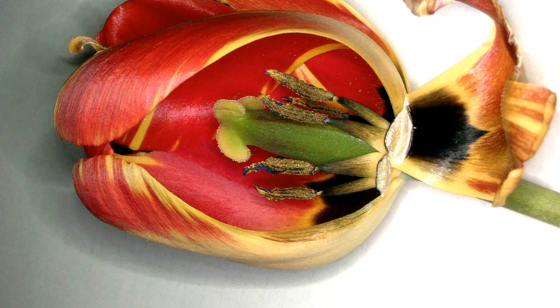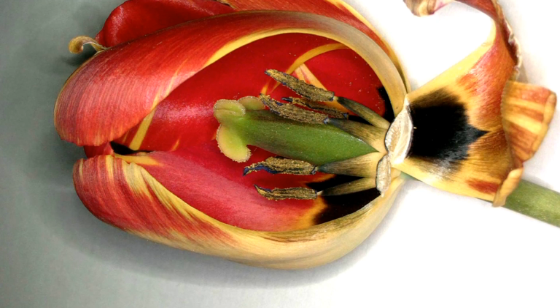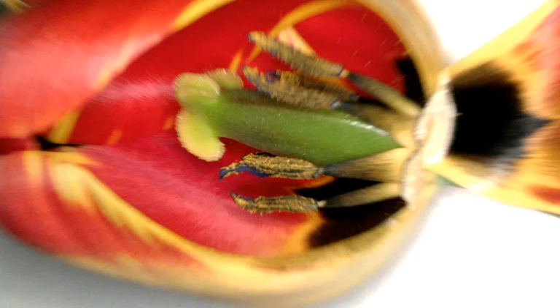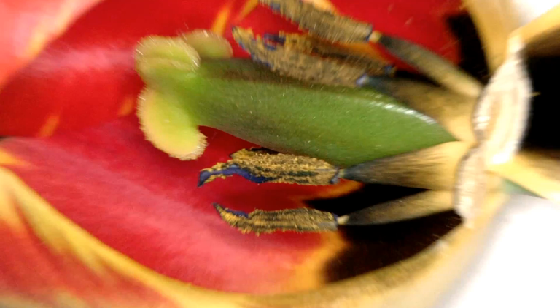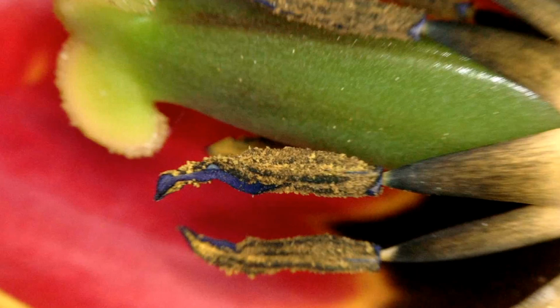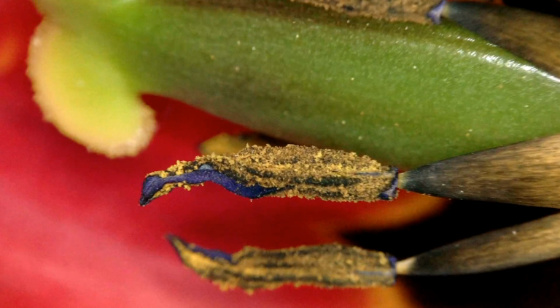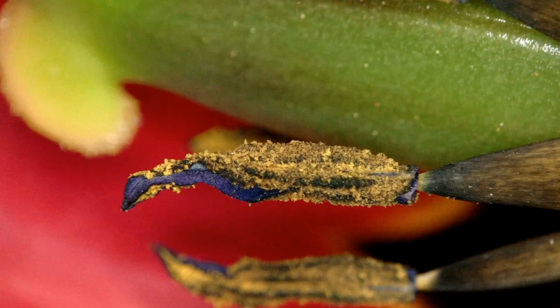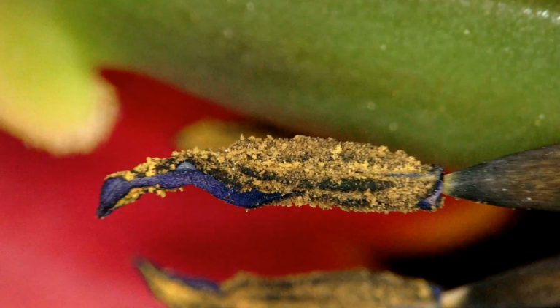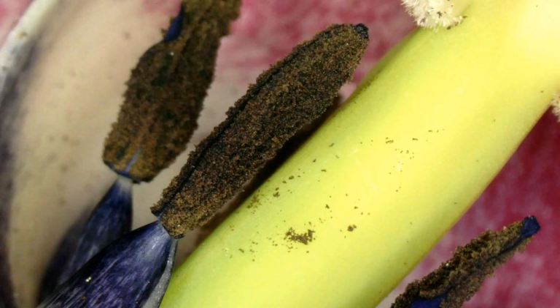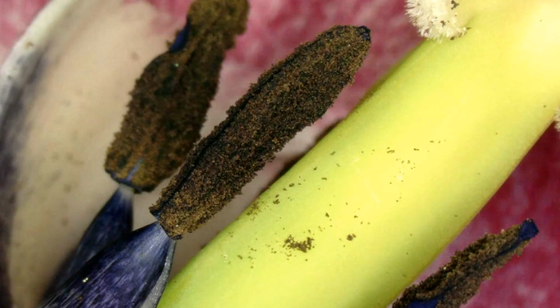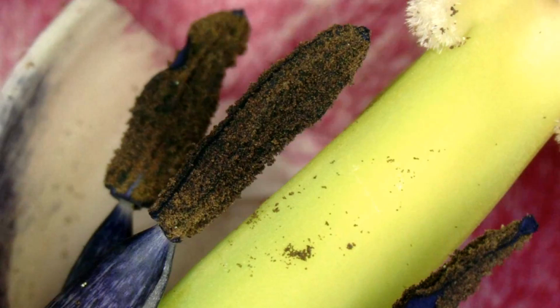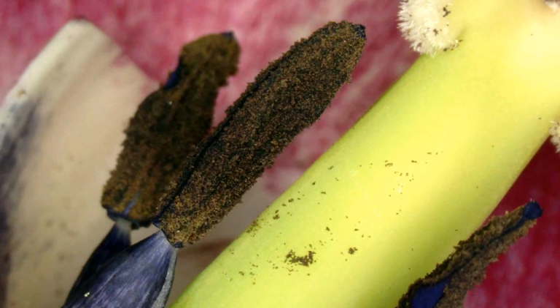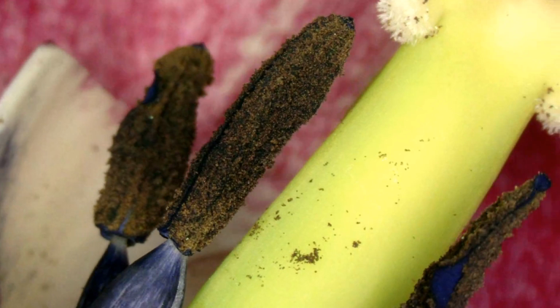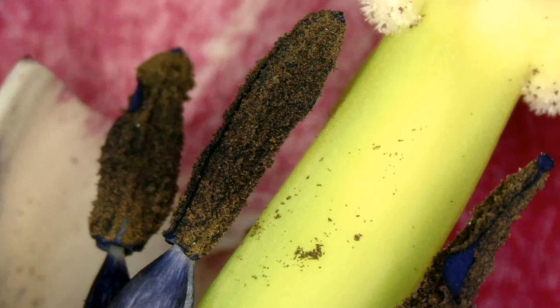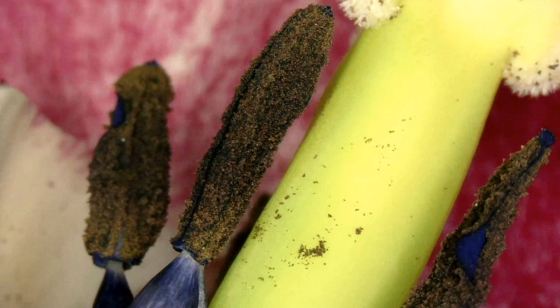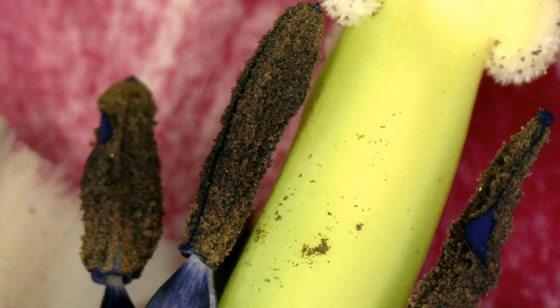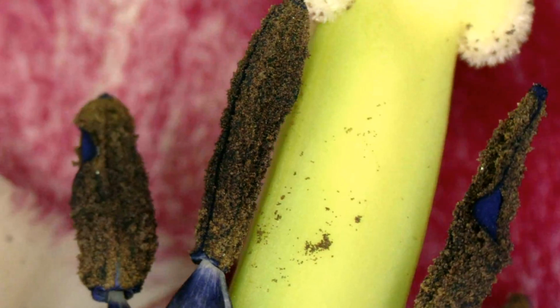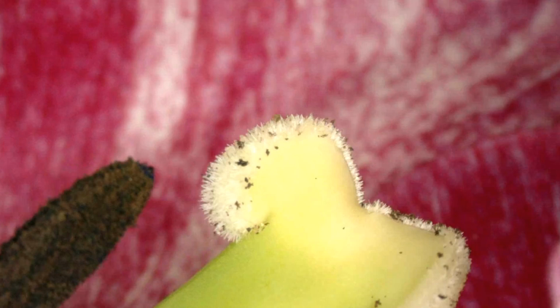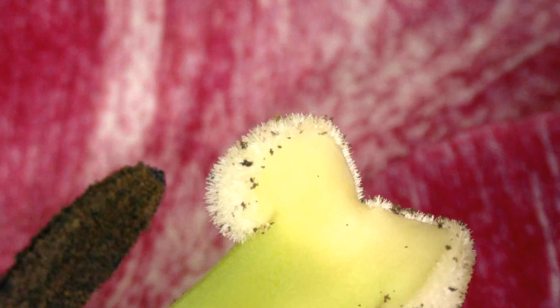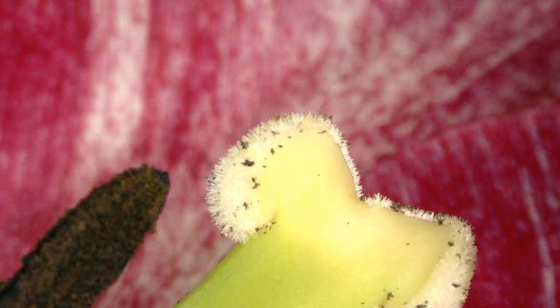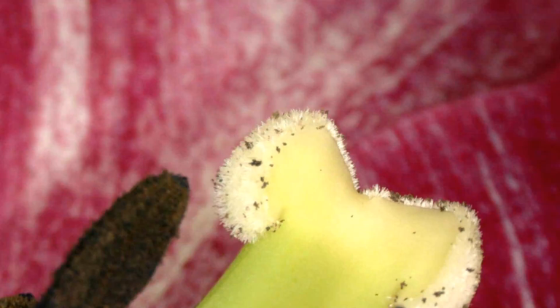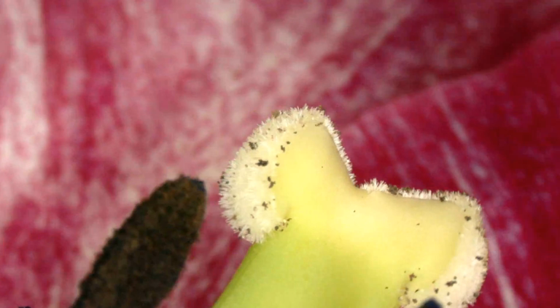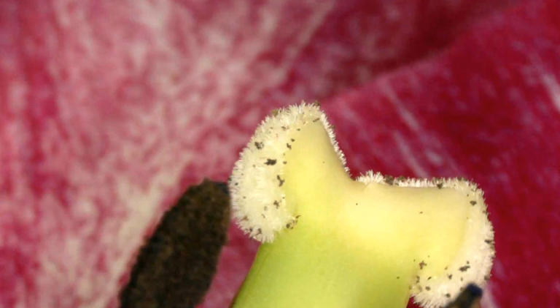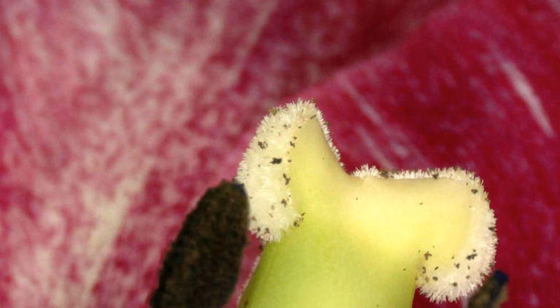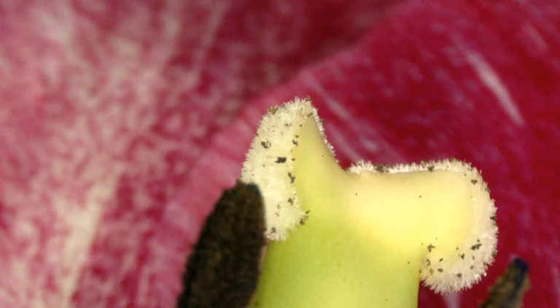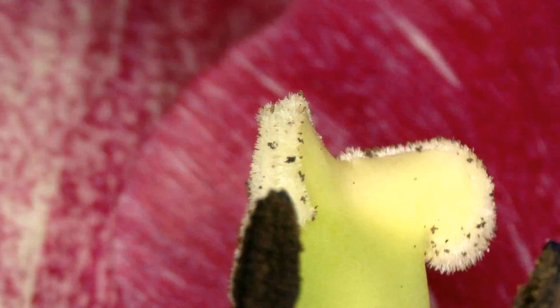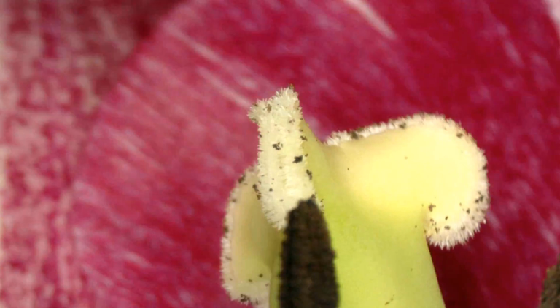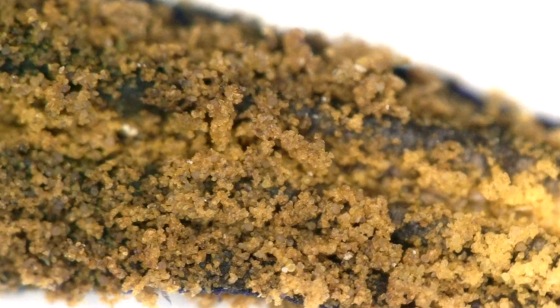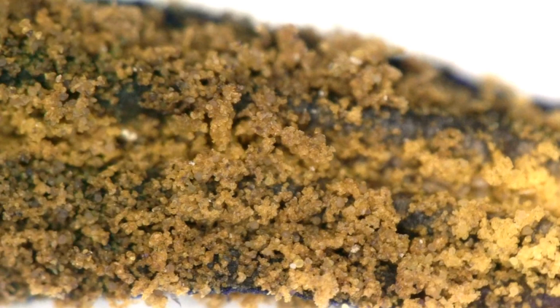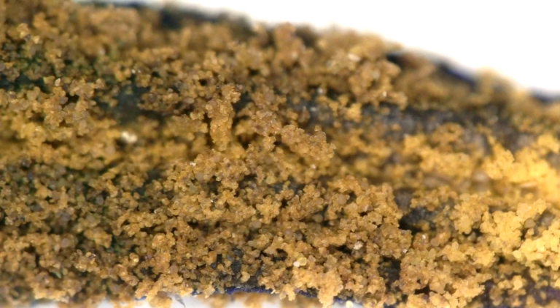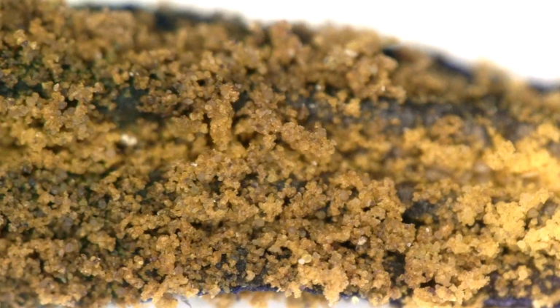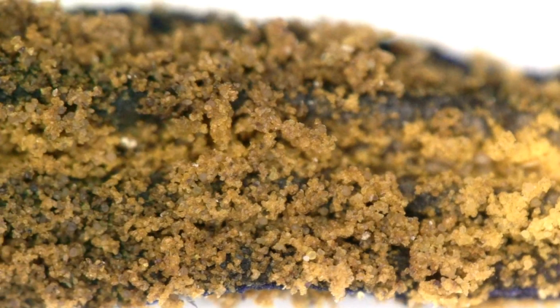Do you want to see a tulip's reproductive organs up close and some pollen? Stay tuned!